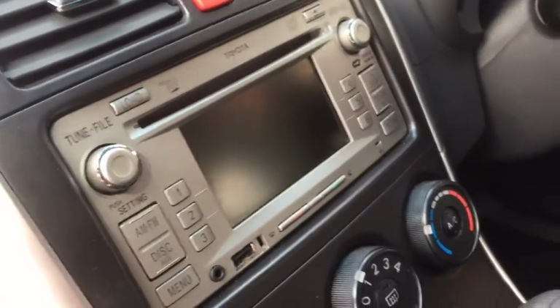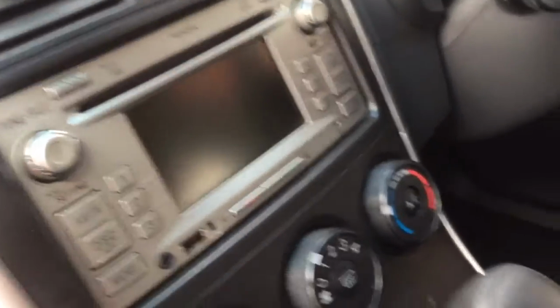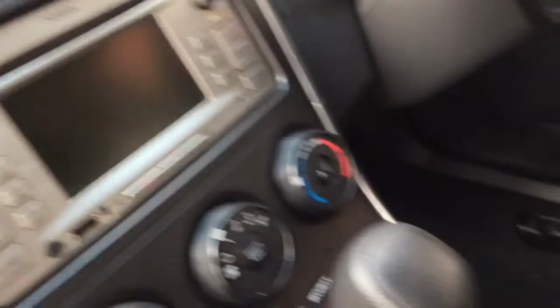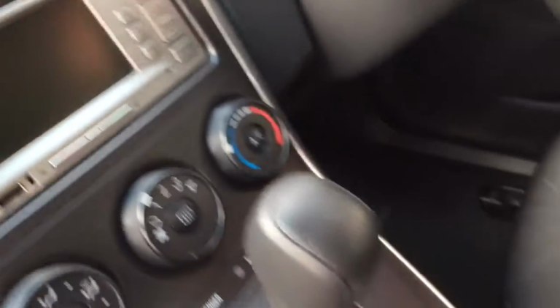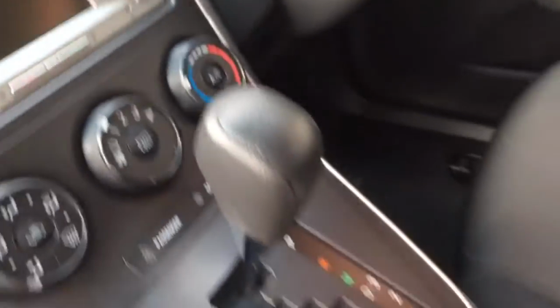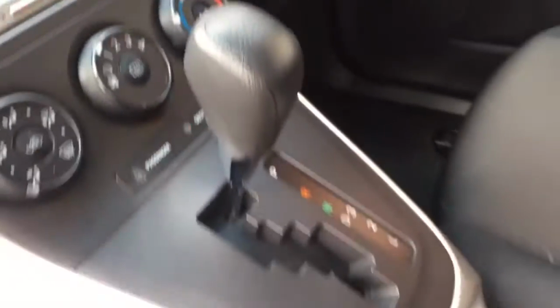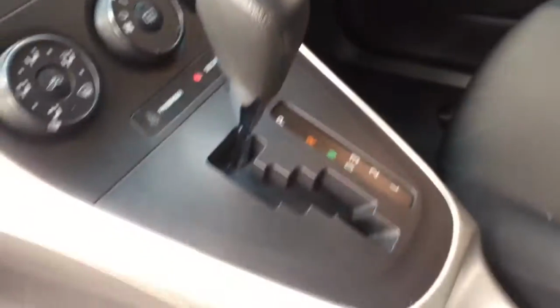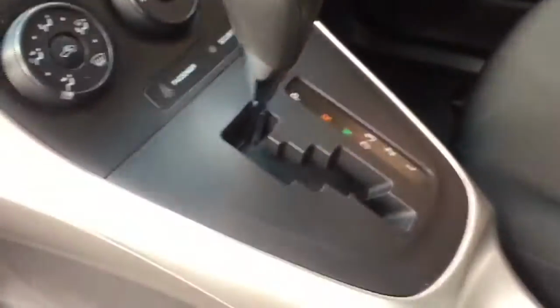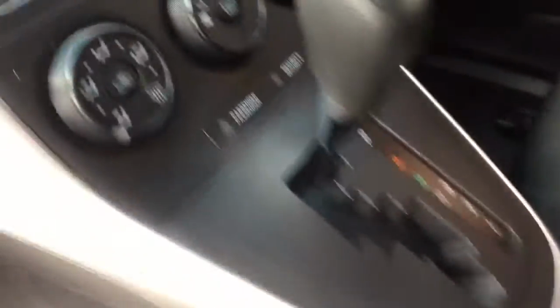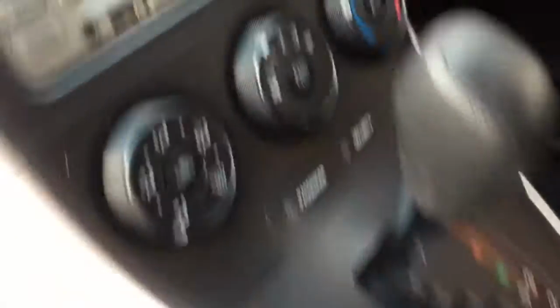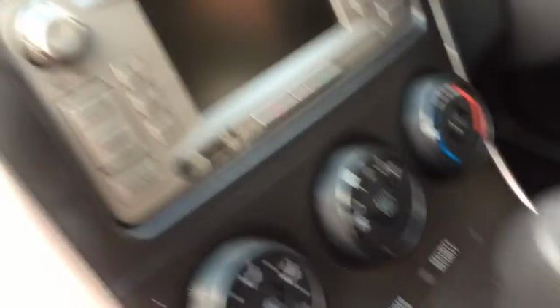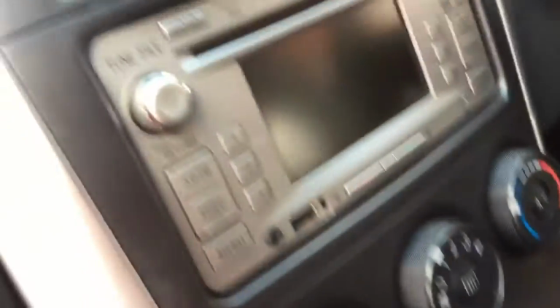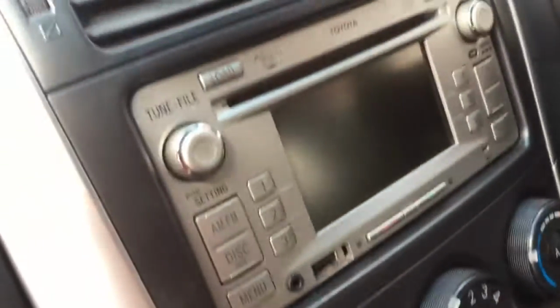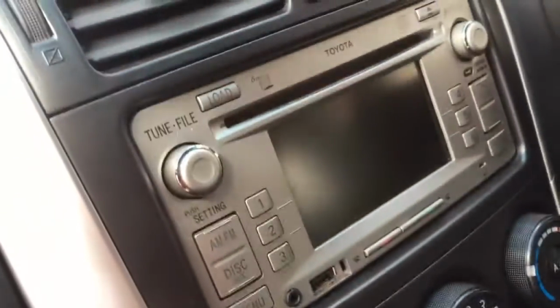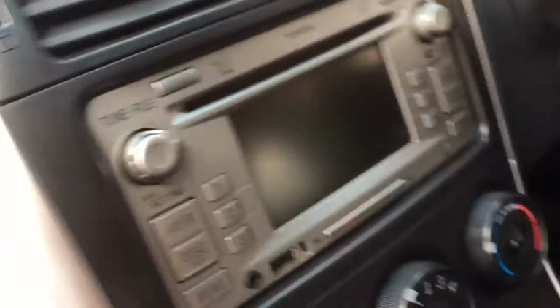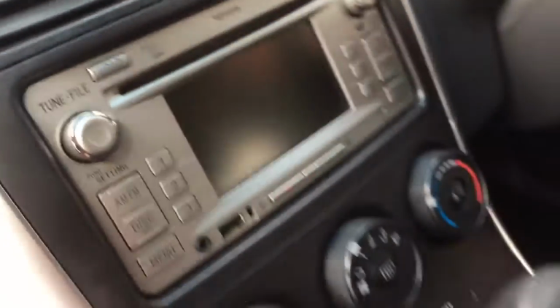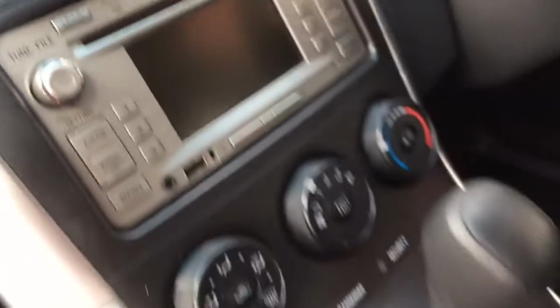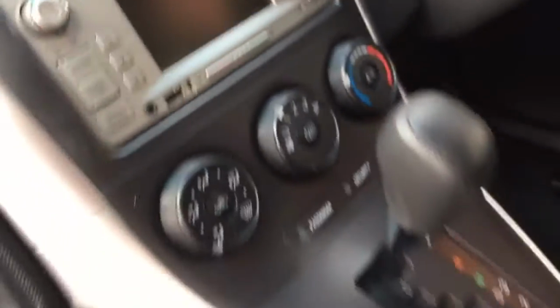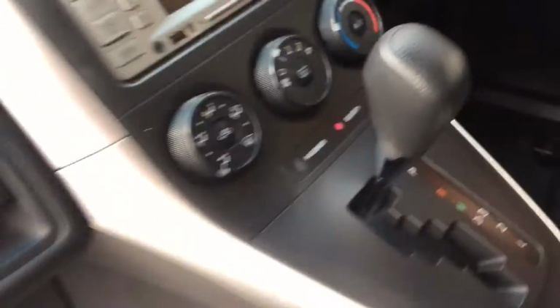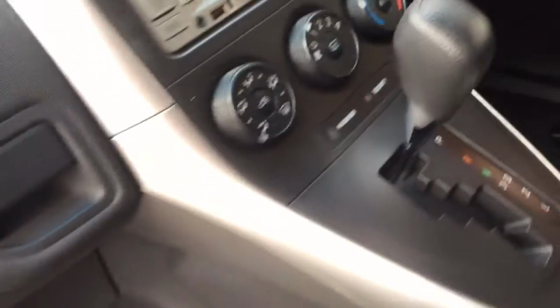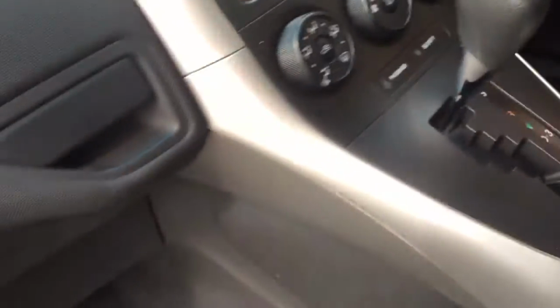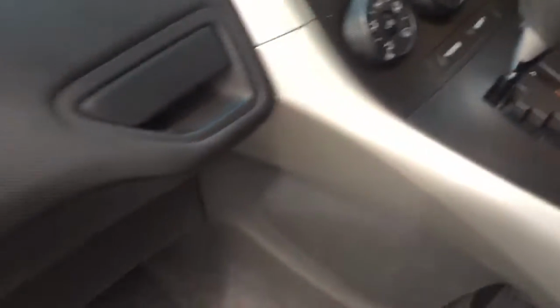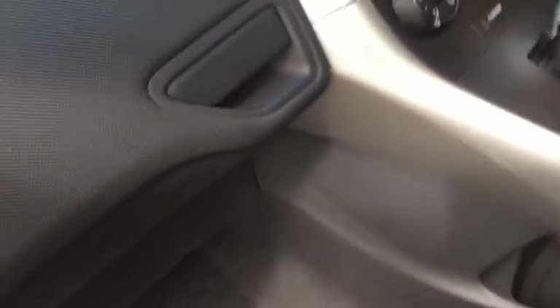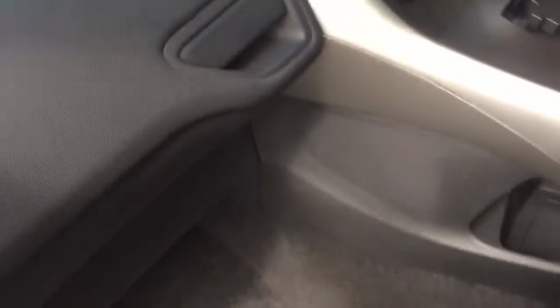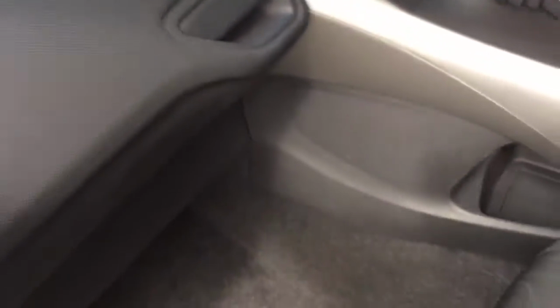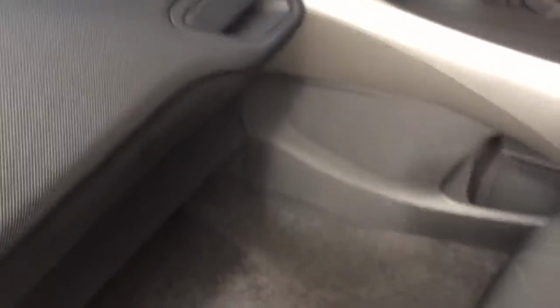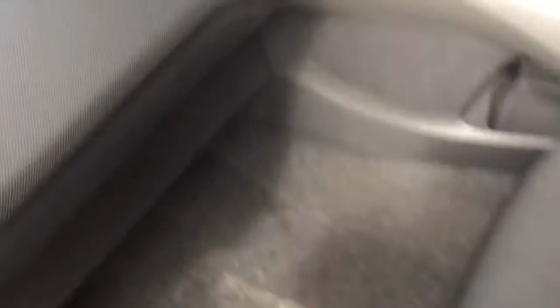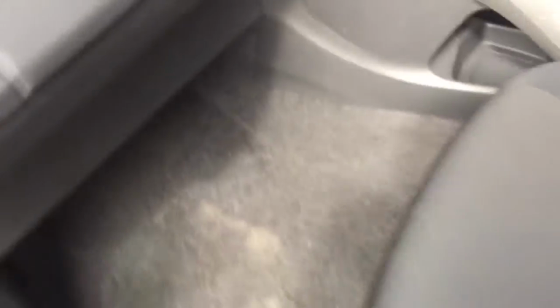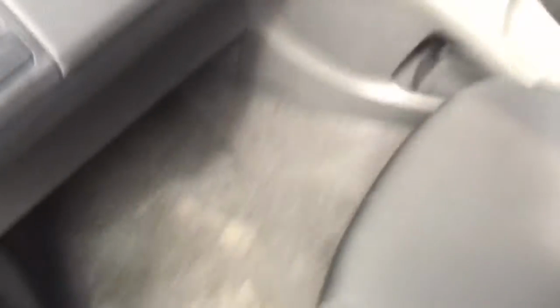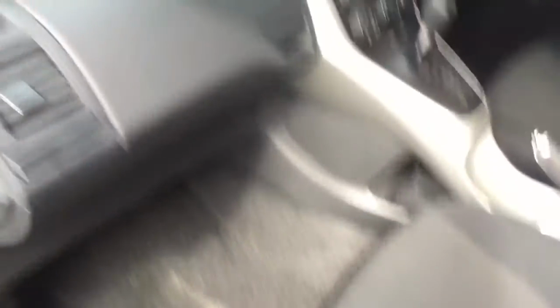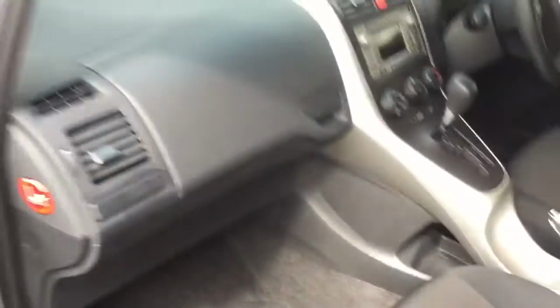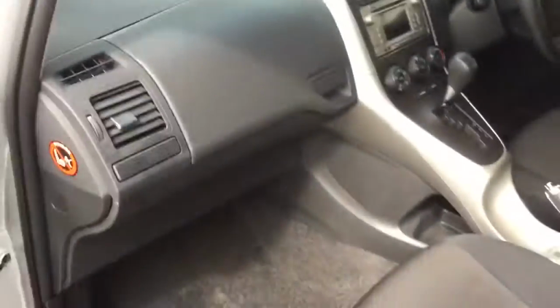The interior dash is in really good condition. It has got Bluetooth and USB as well, and a six-stack CD player — if you even have any CDs, but probably not.